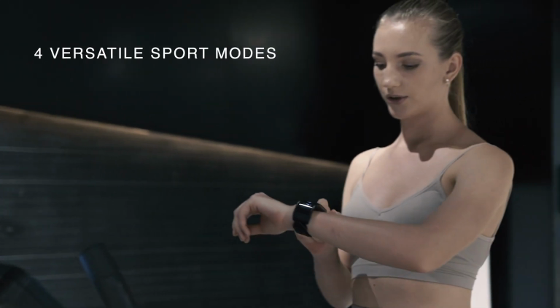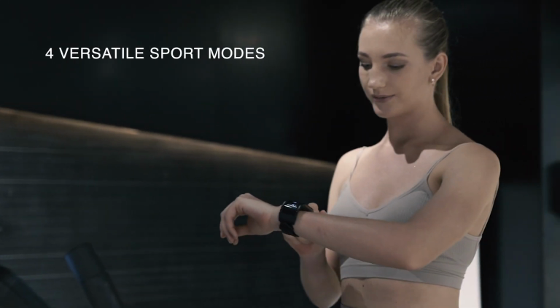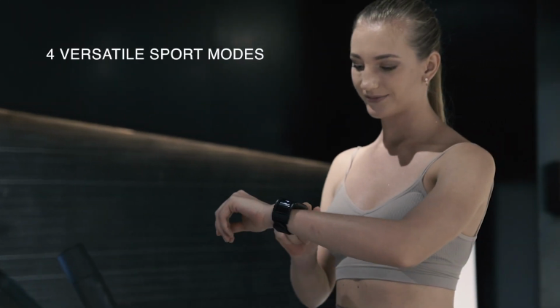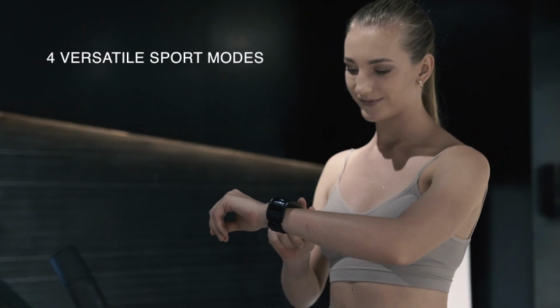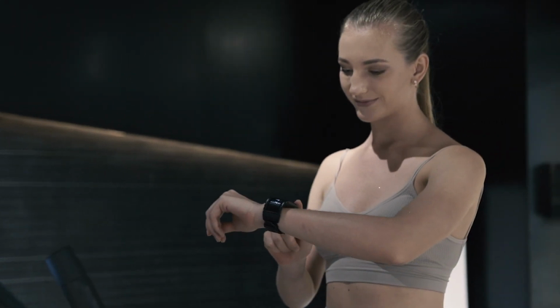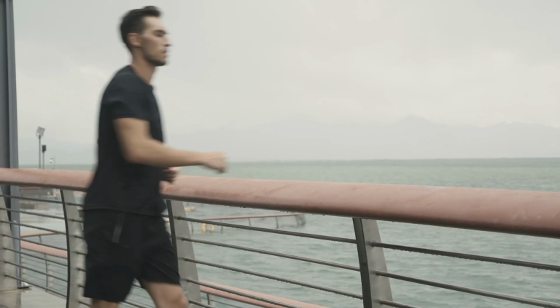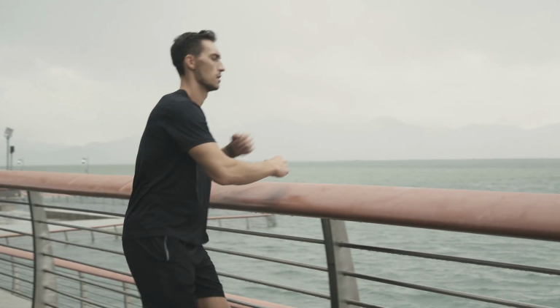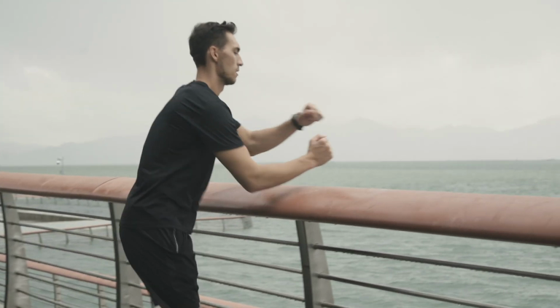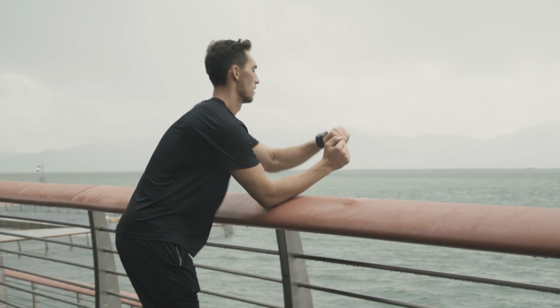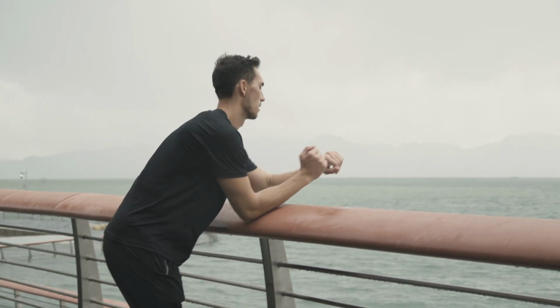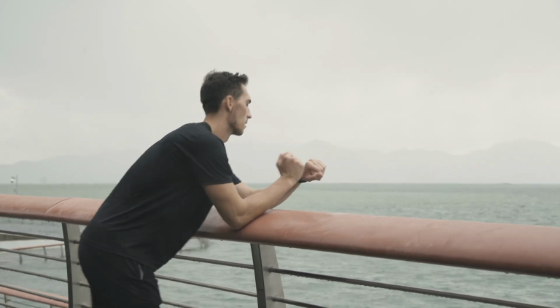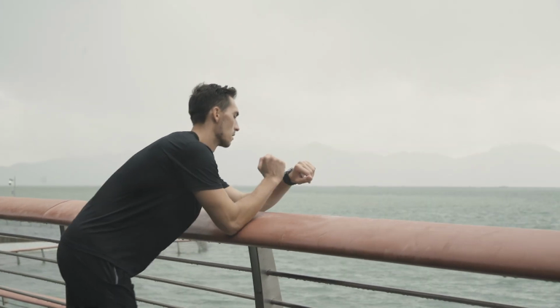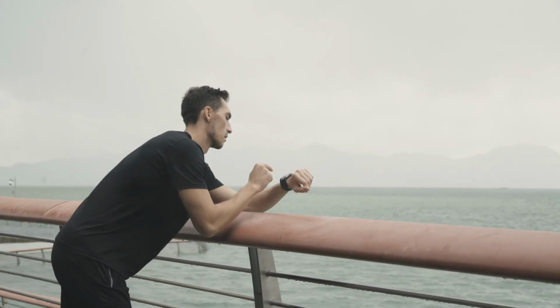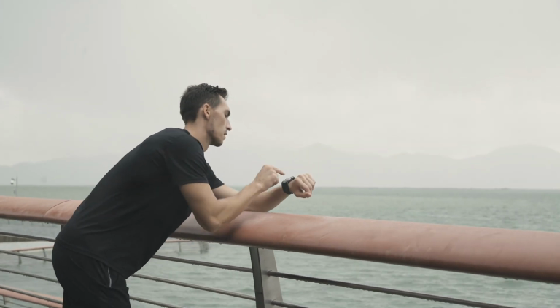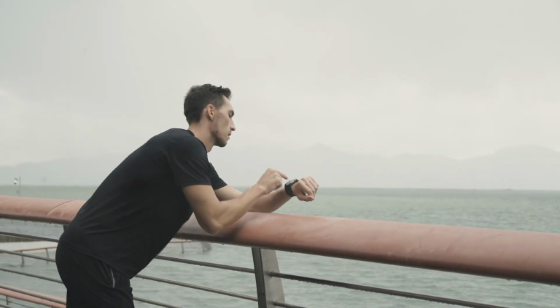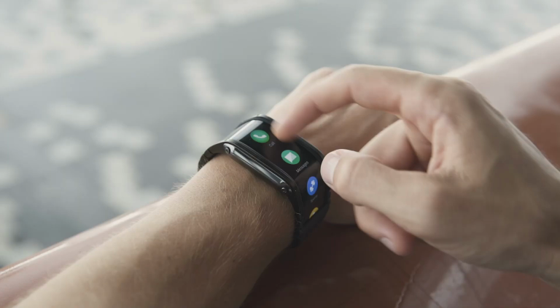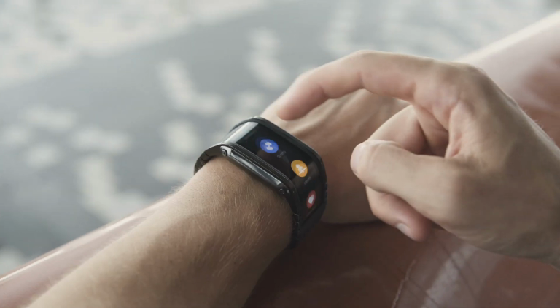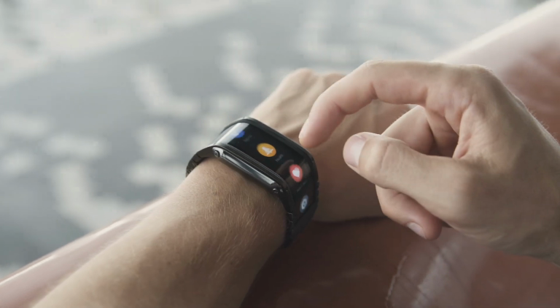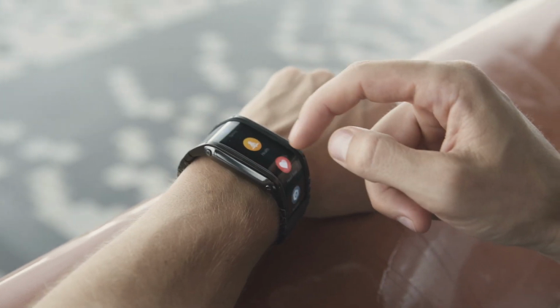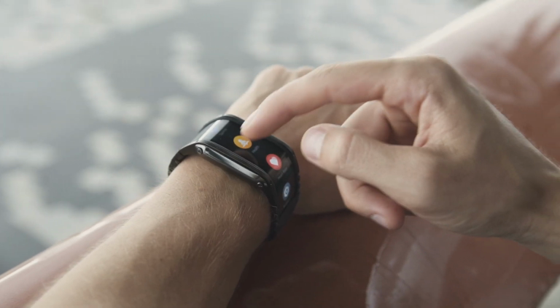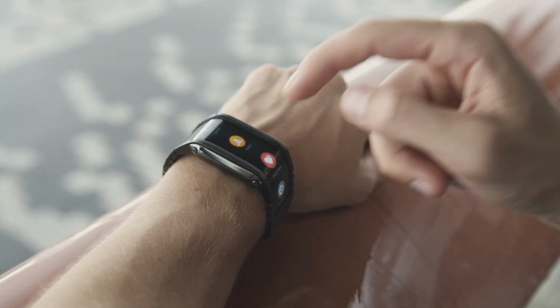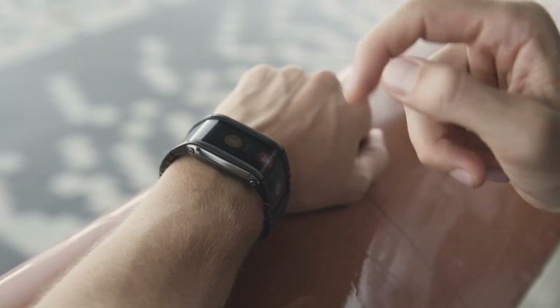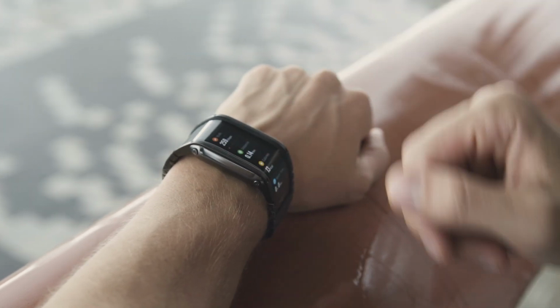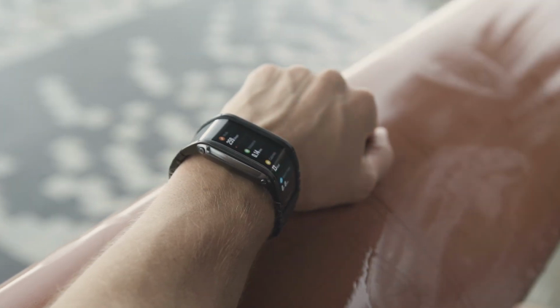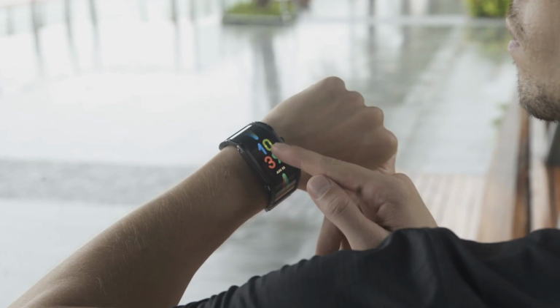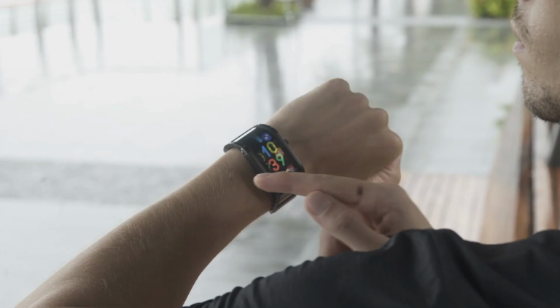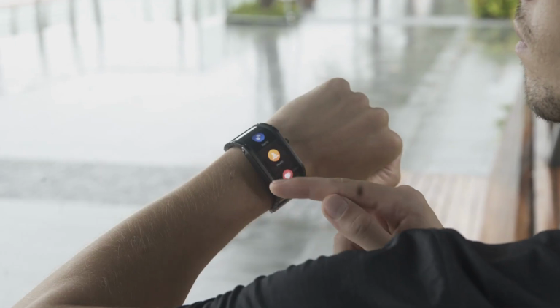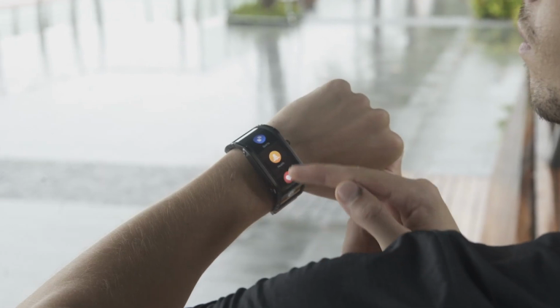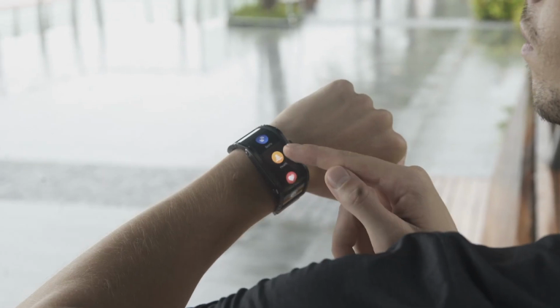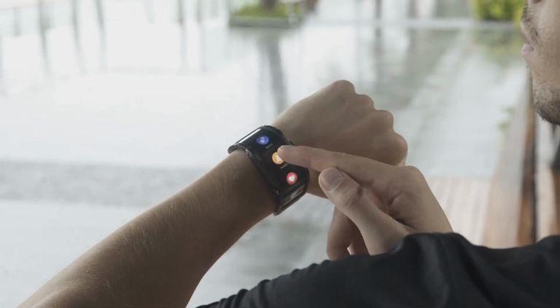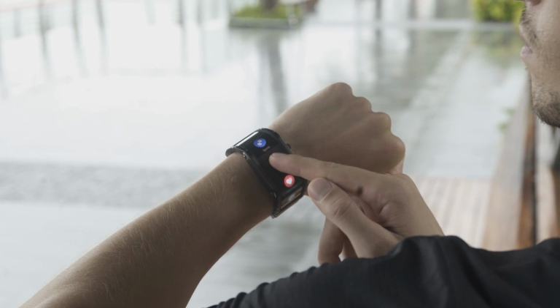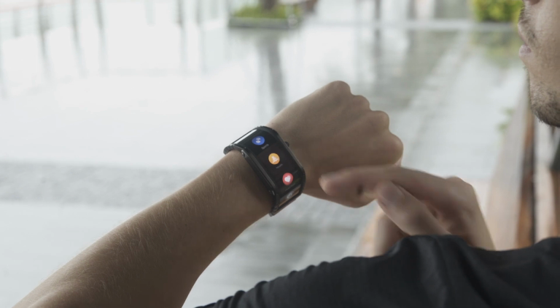The watch is designed extremely user-friendly. No need to operate complicated menus — simply check your information at a glance.